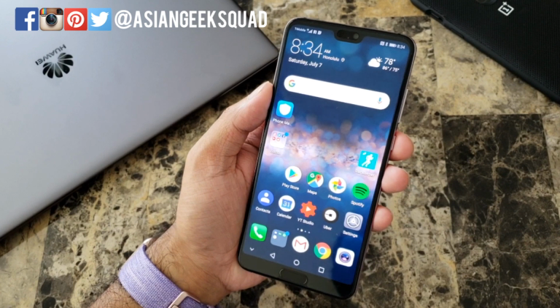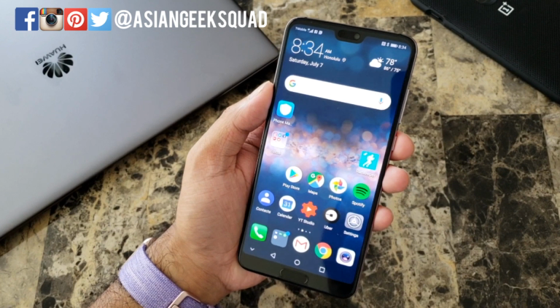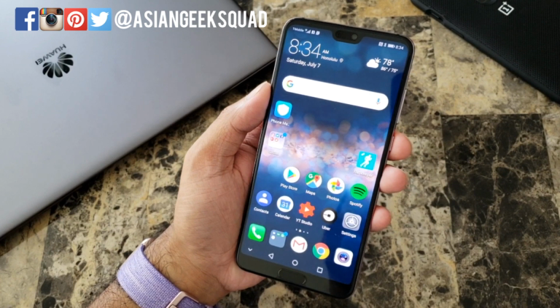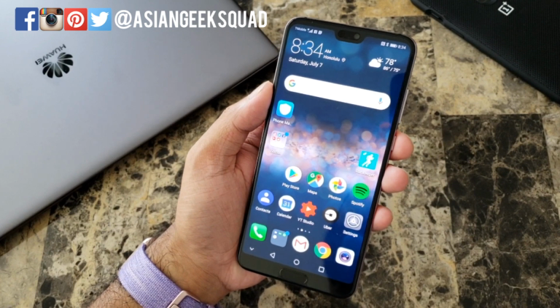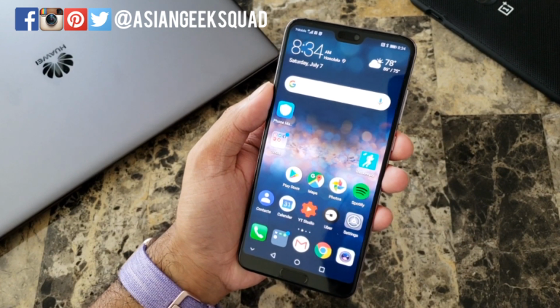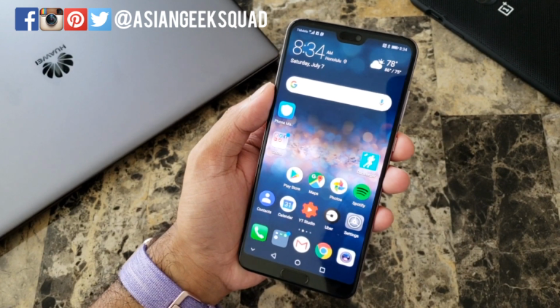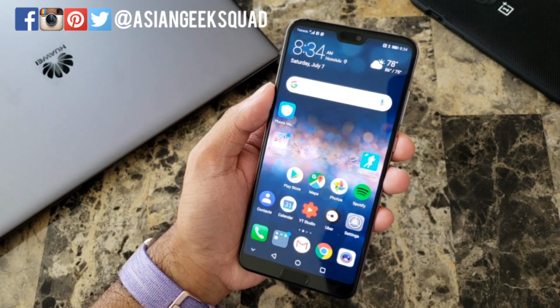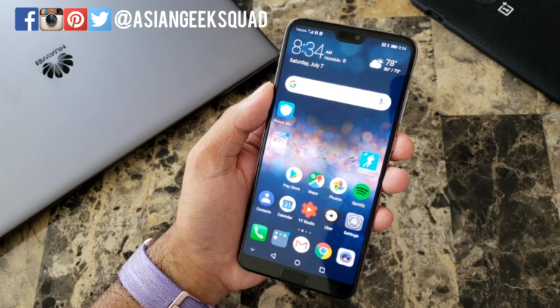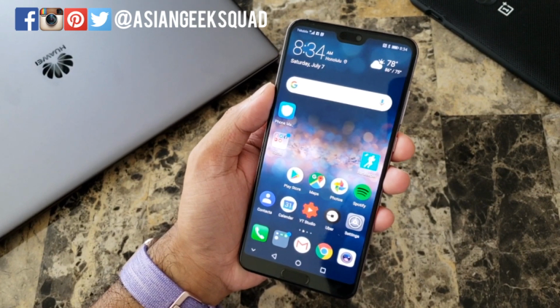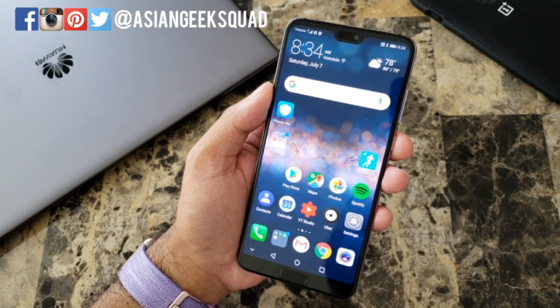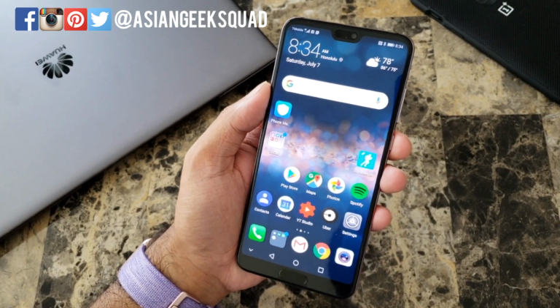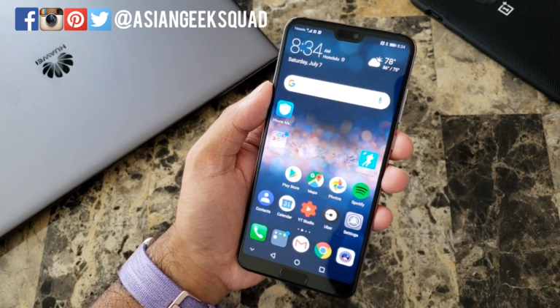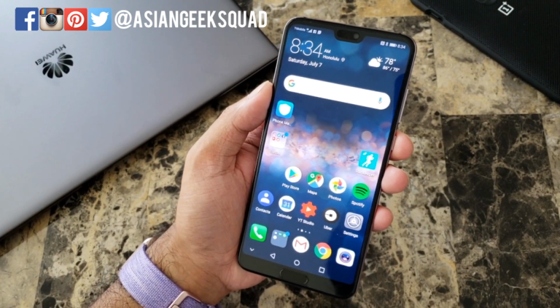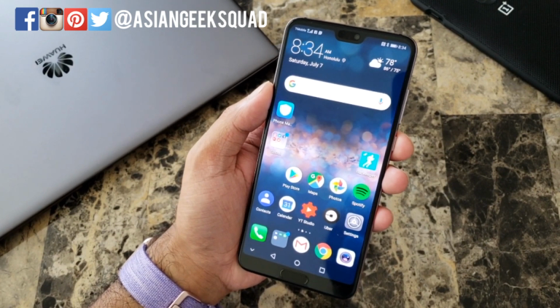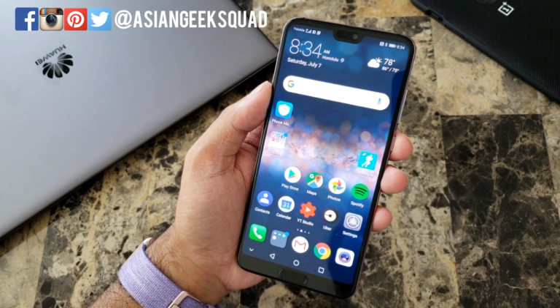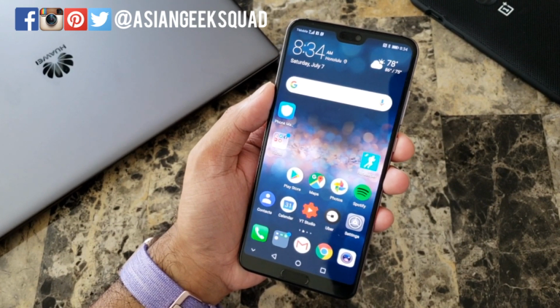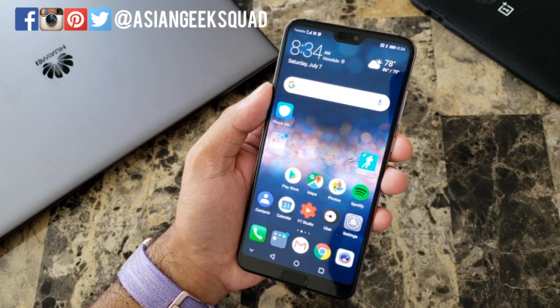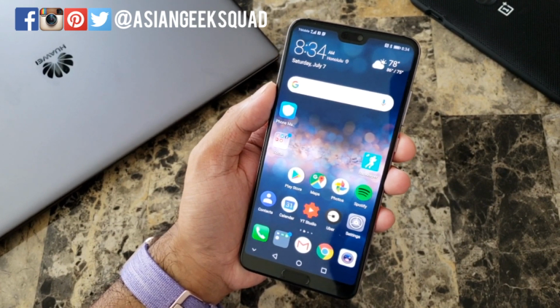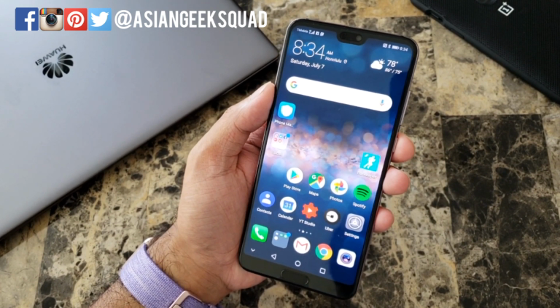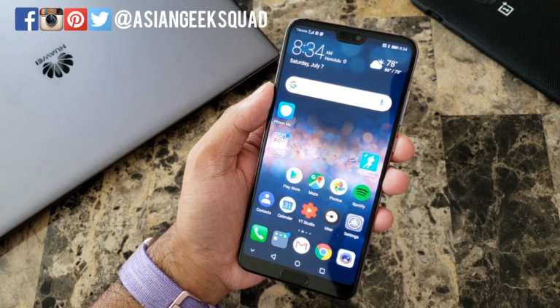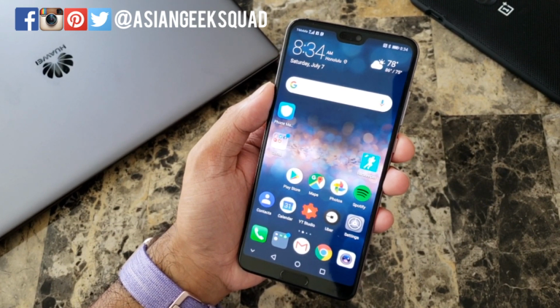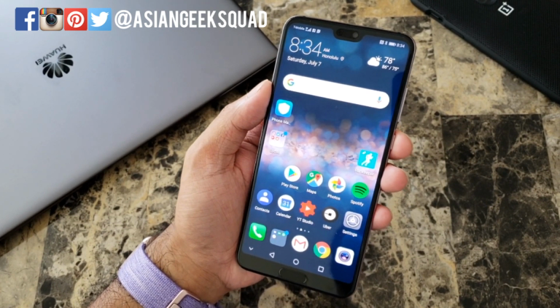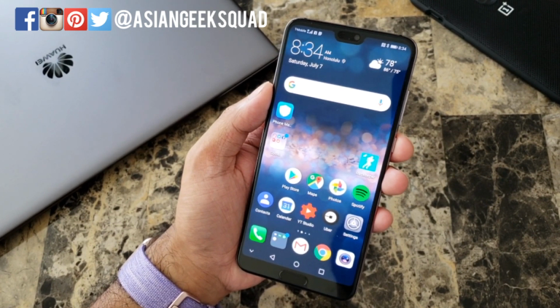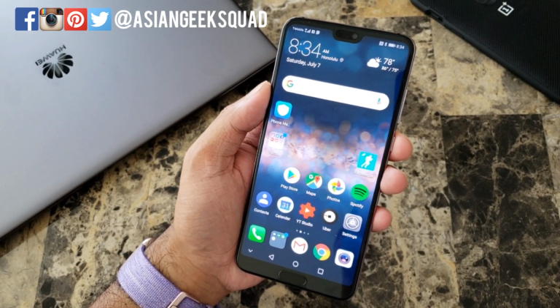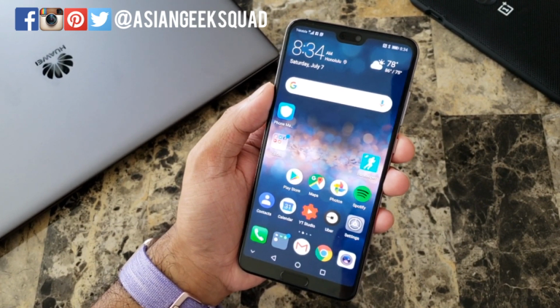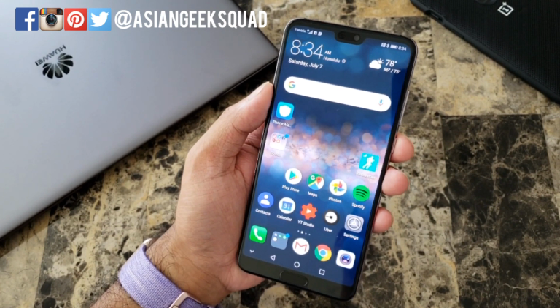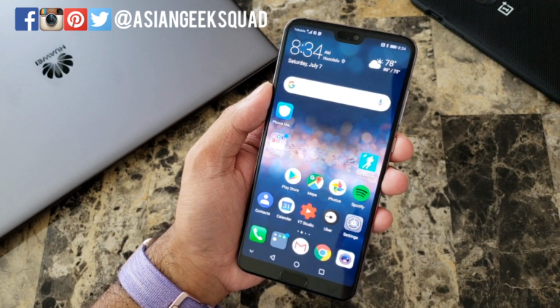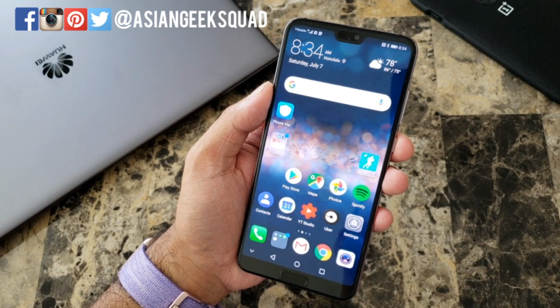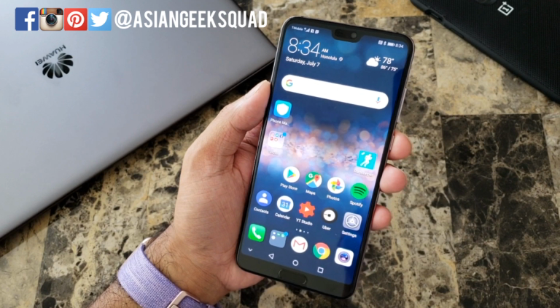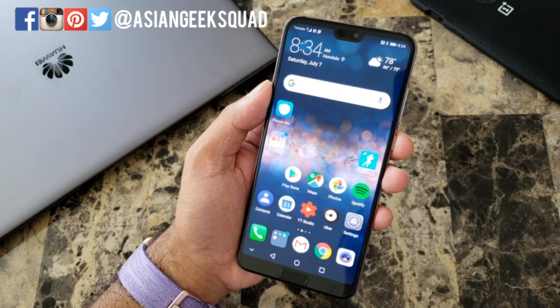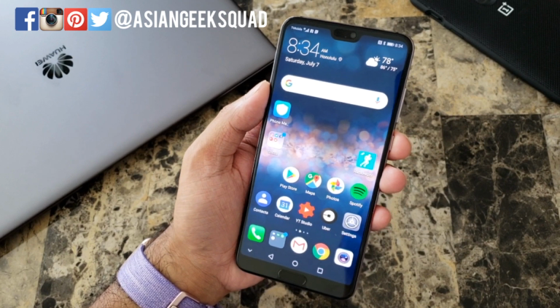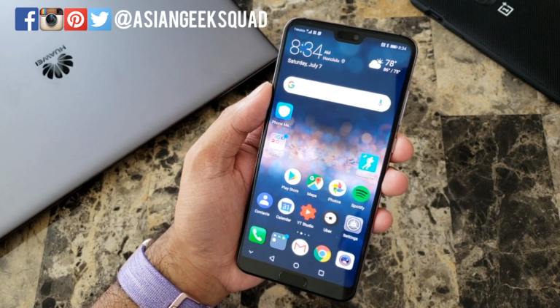Alright guys, that's day one with the Huawei P20 Pro. If you guys have any questions, leave us a comment down below. Thank you guys for watching. Aloha!